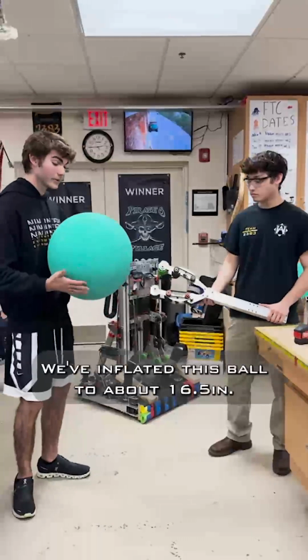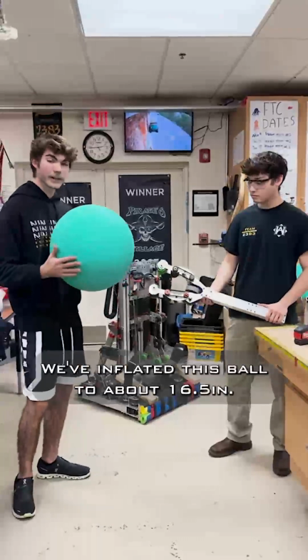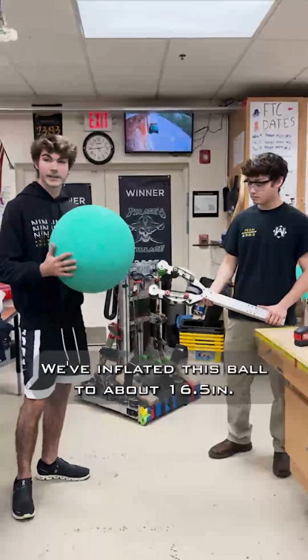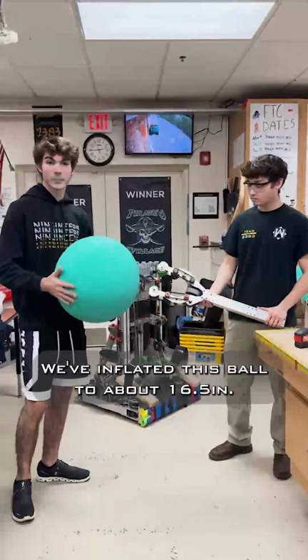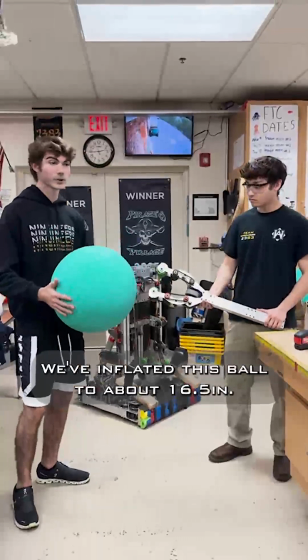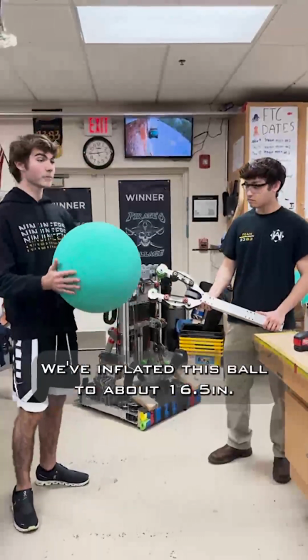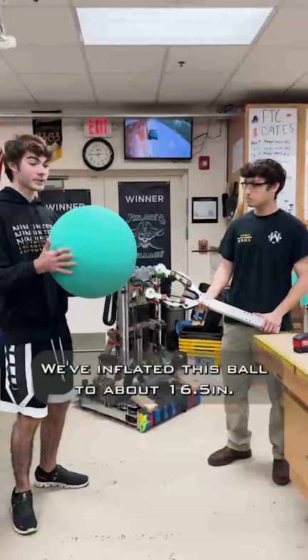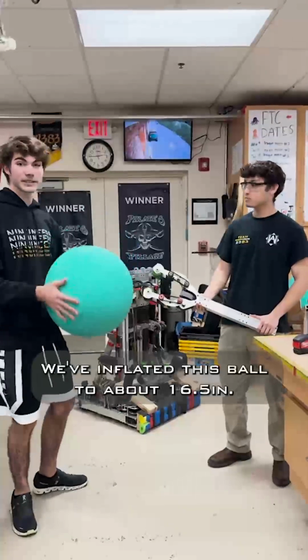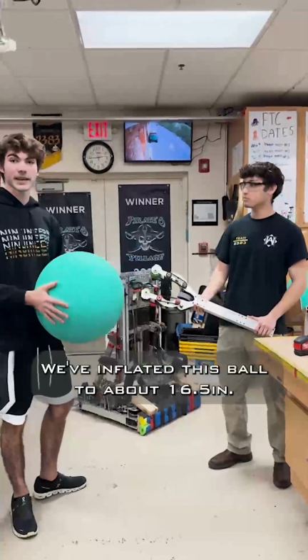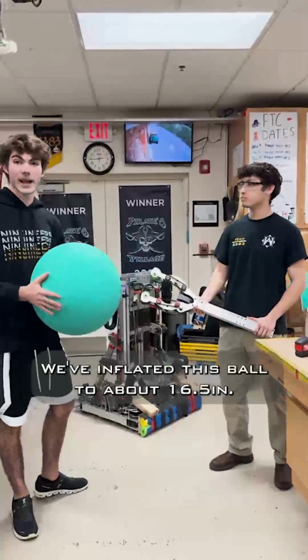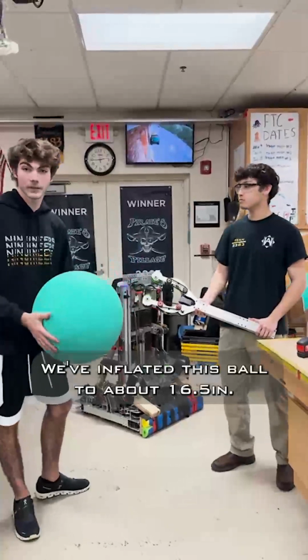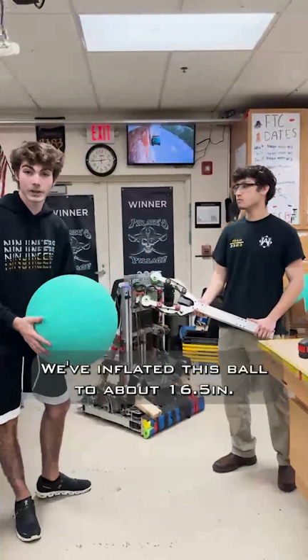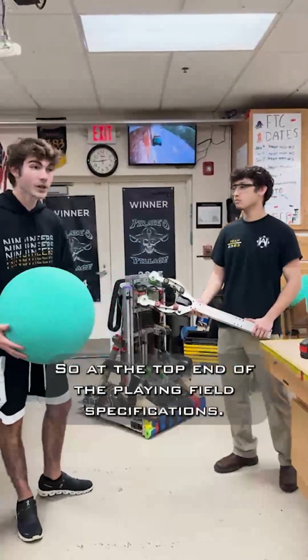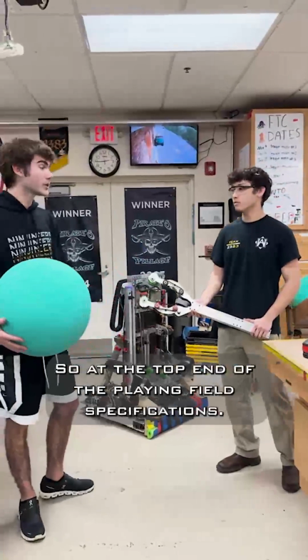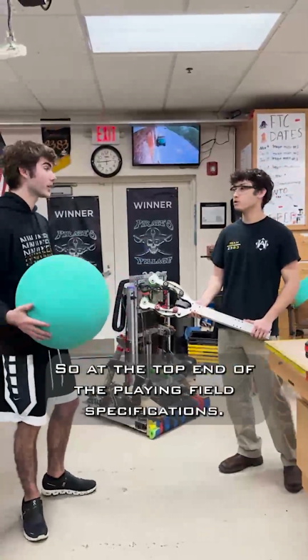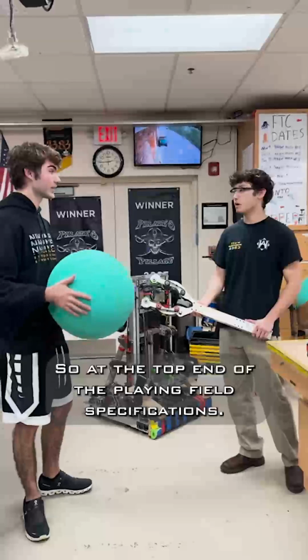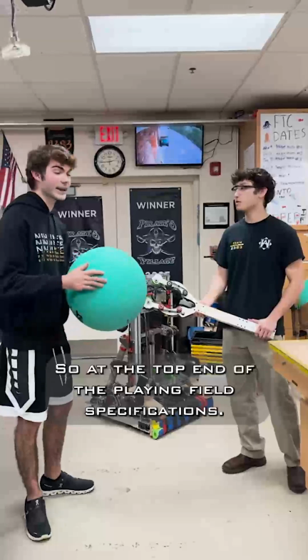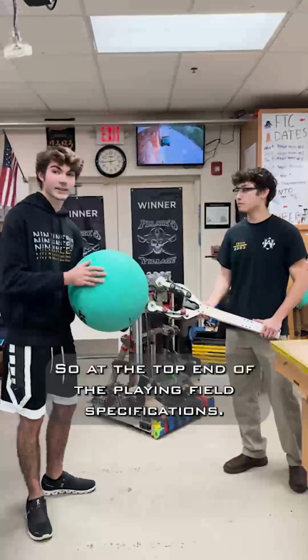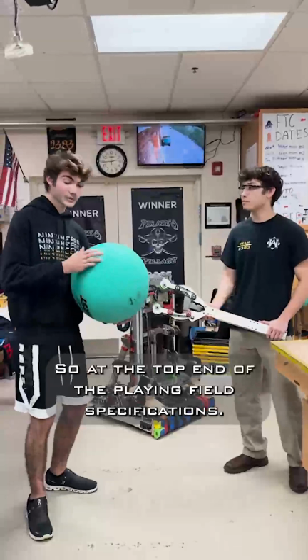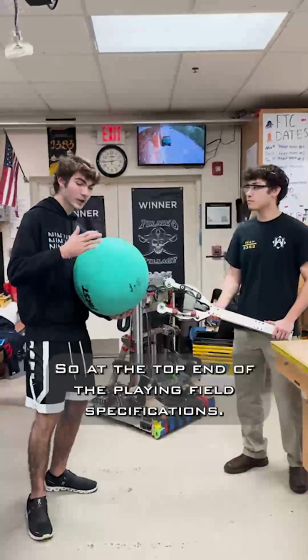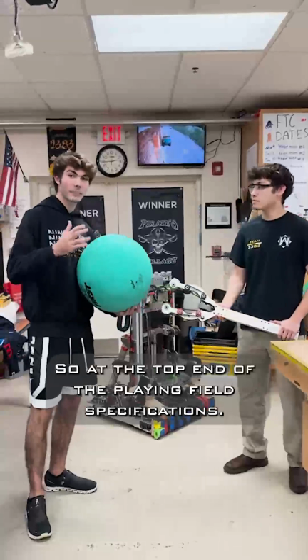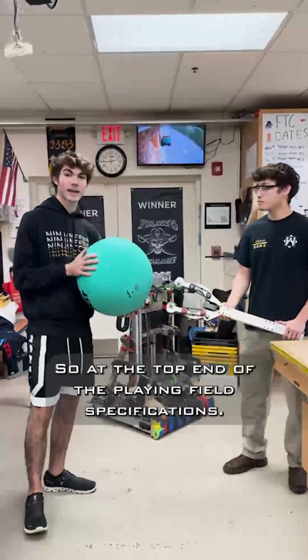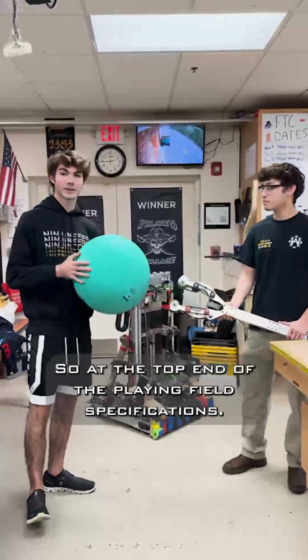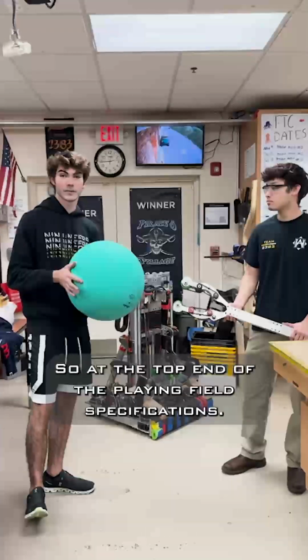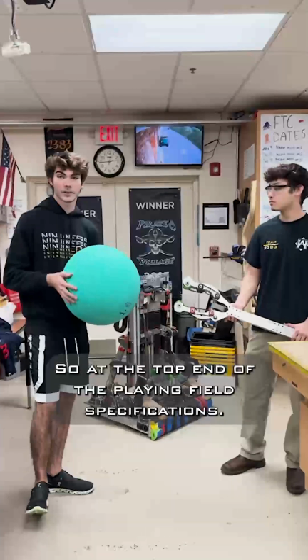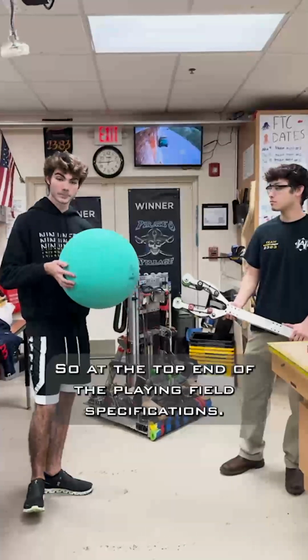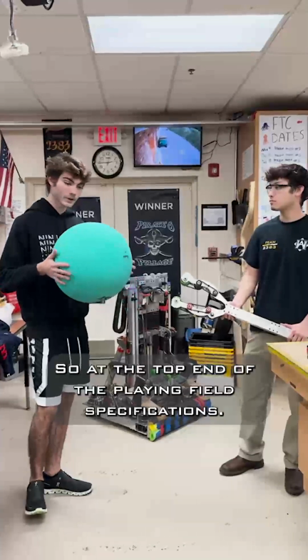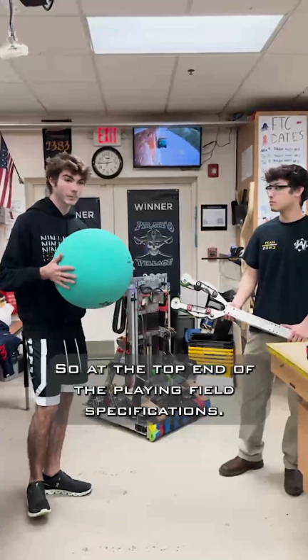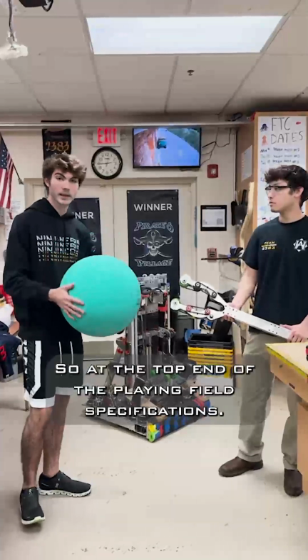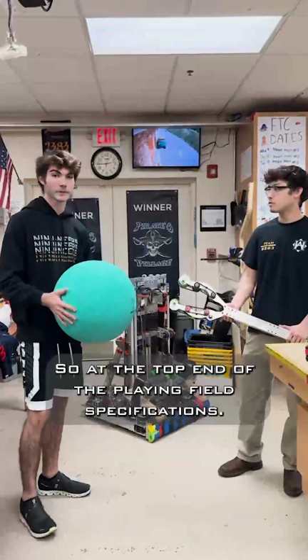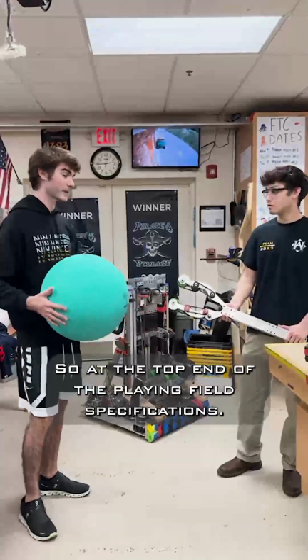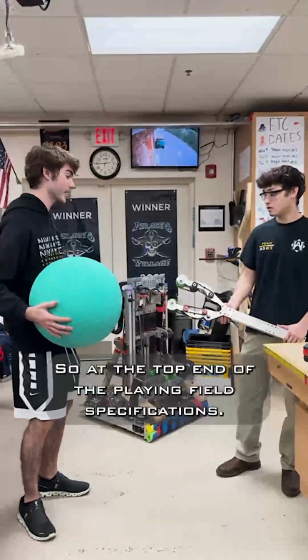We've inflated this ball to about 16 and a half inches, so we're at the top end of the playing field specifications.